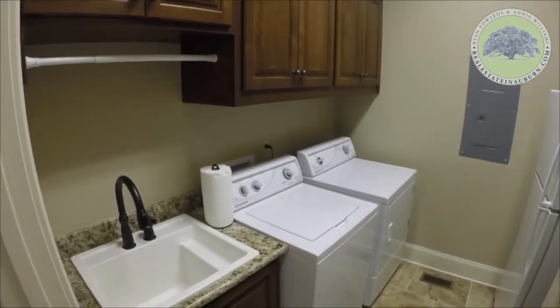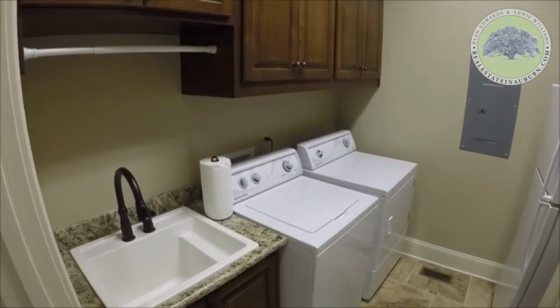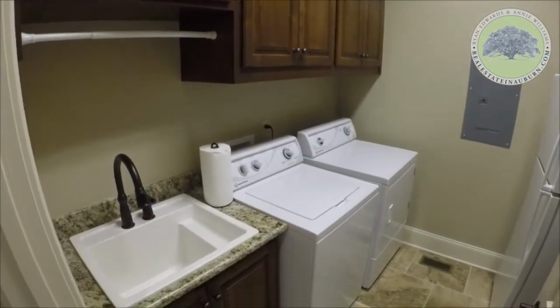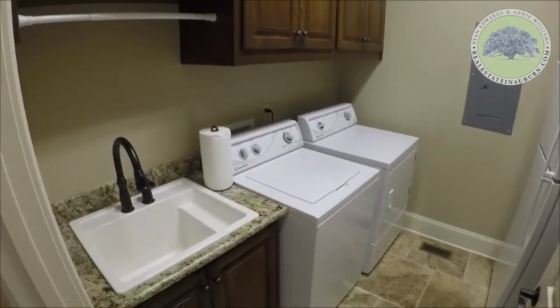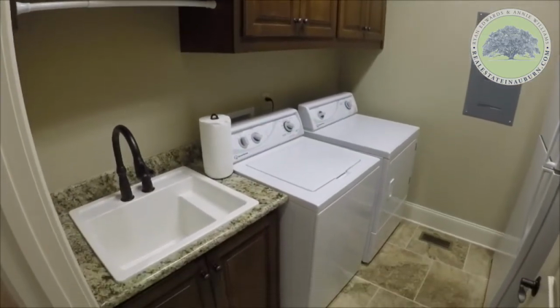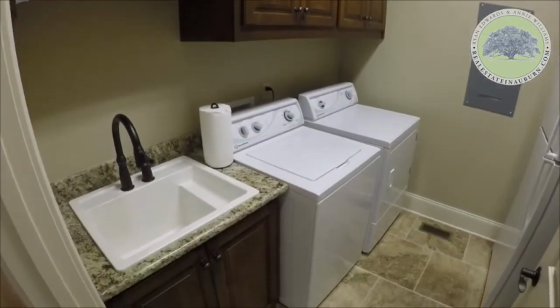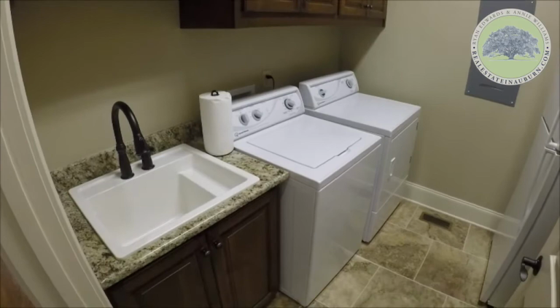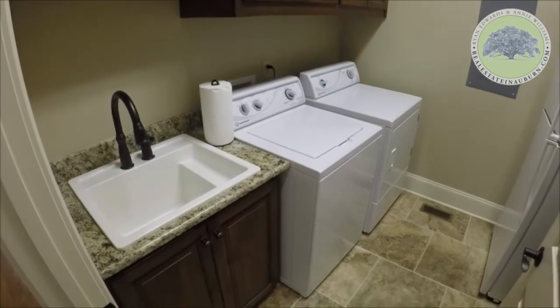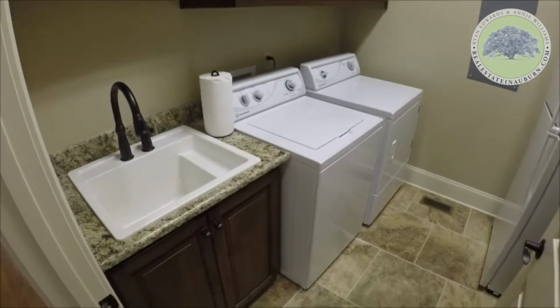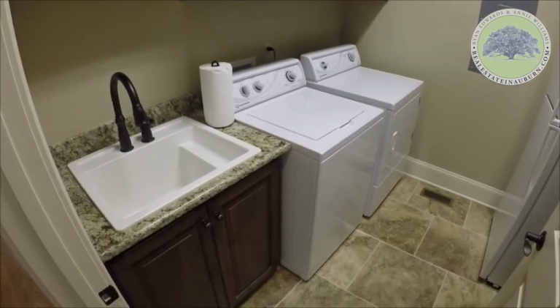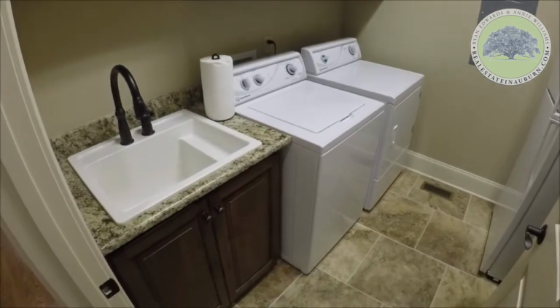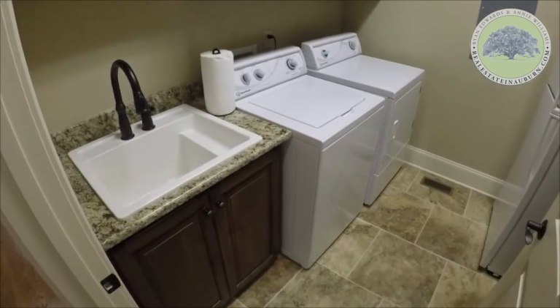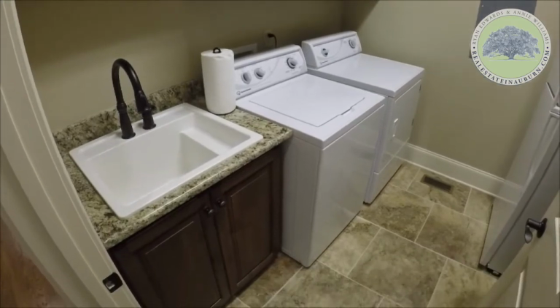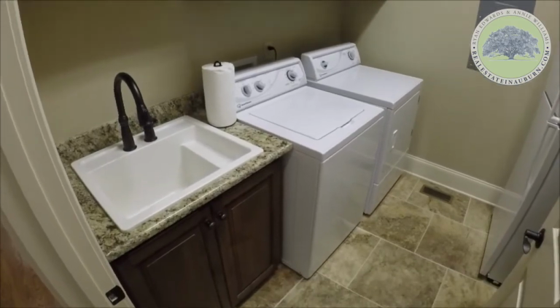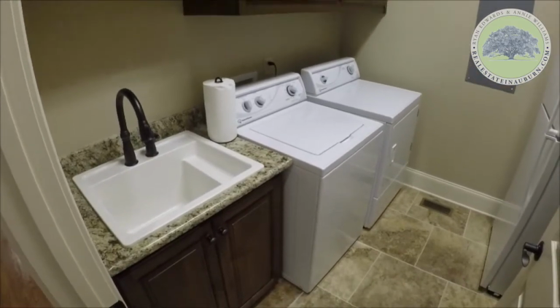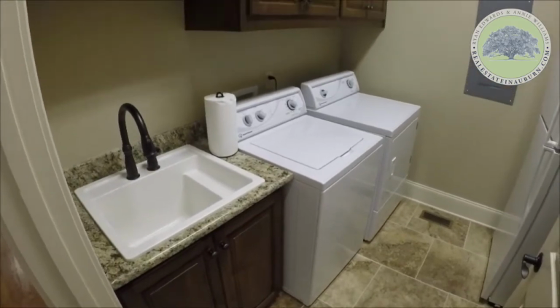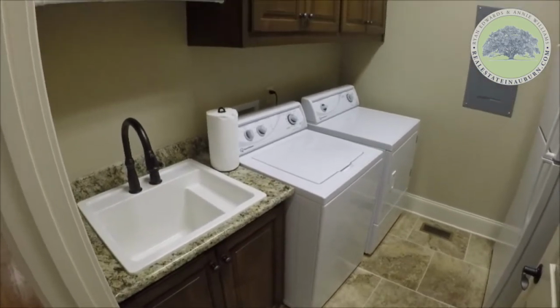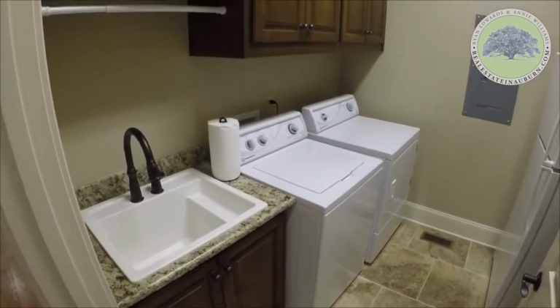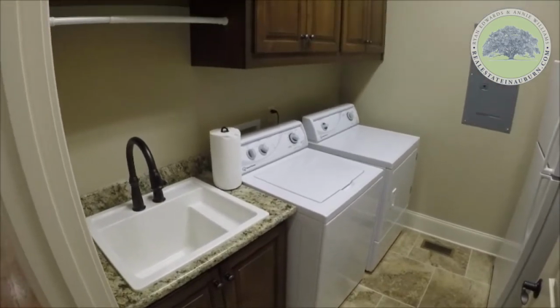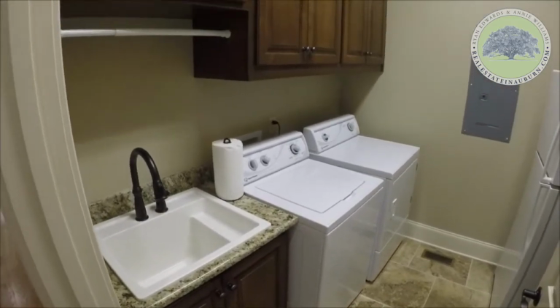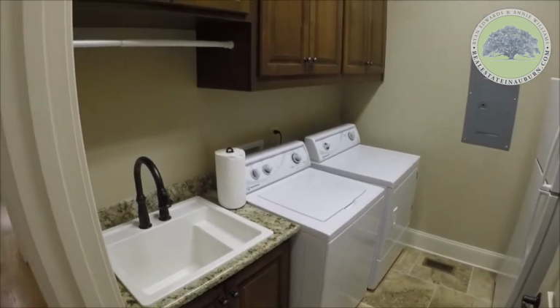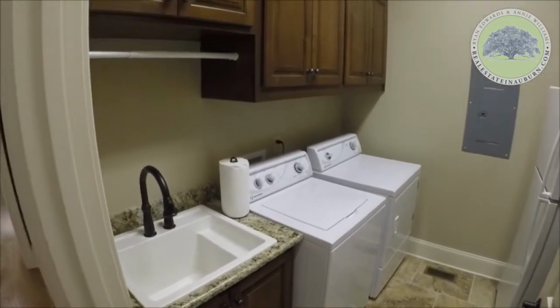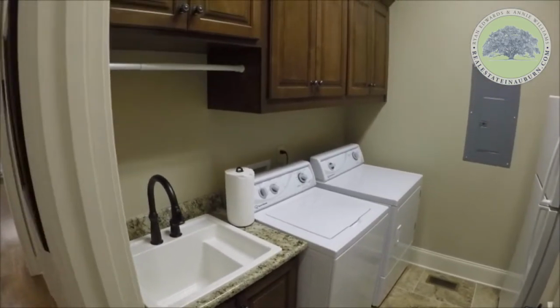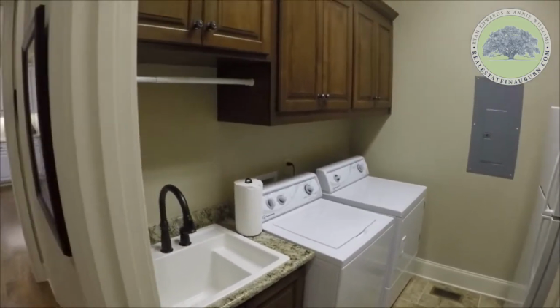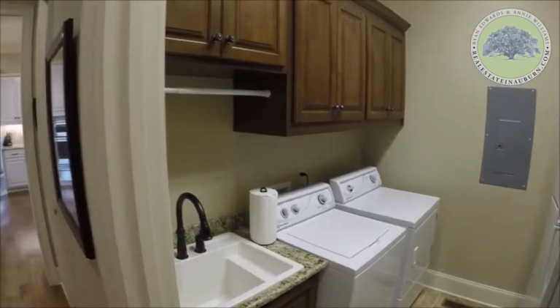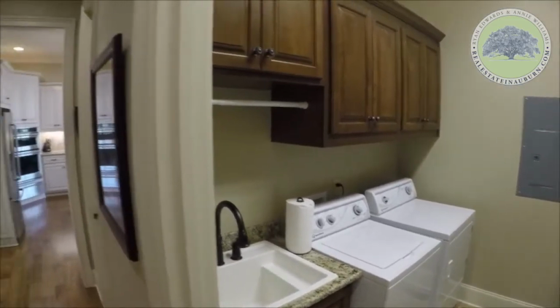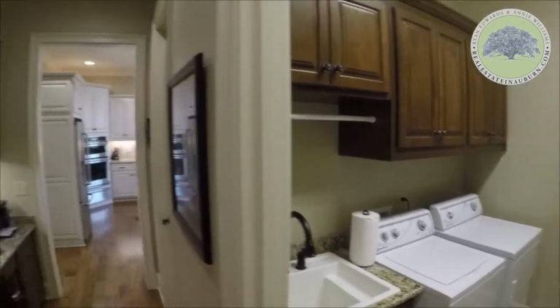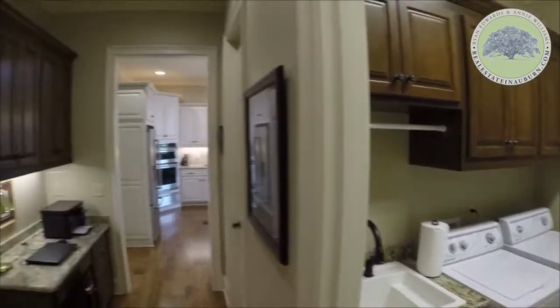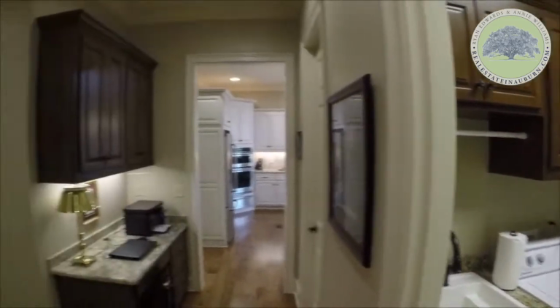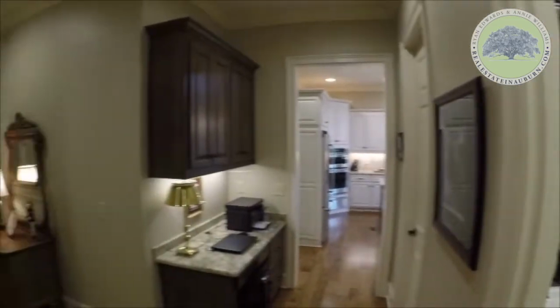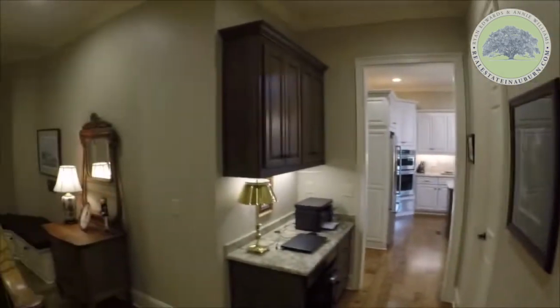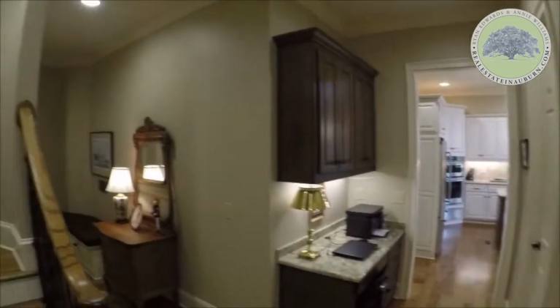The laundry room offers cabinetry, a sink, and a laundry chute from the master bedroom closet.